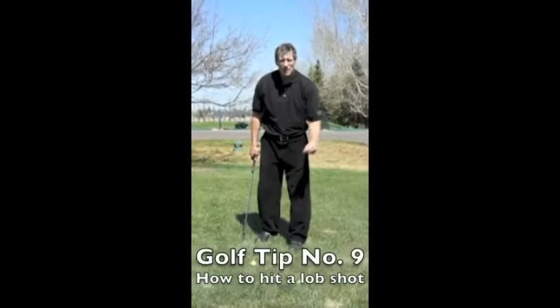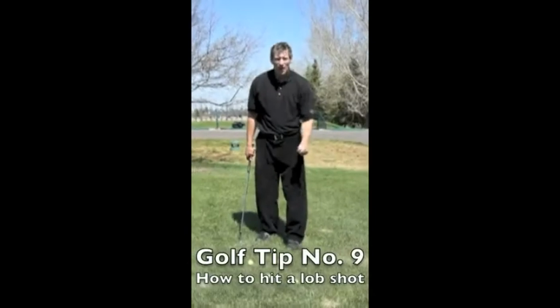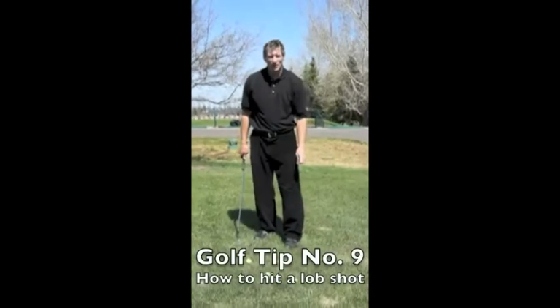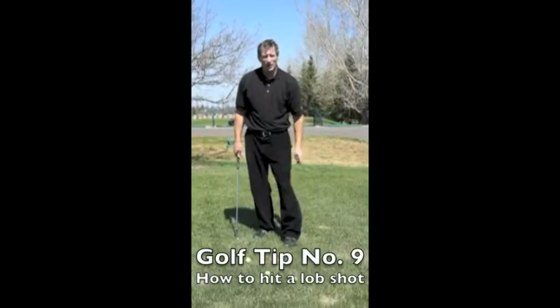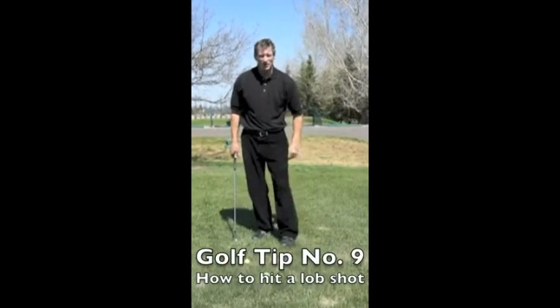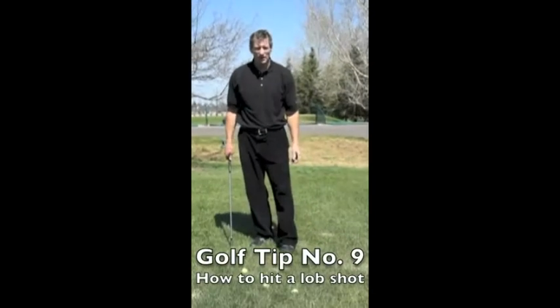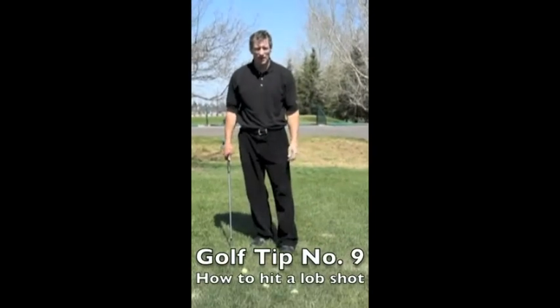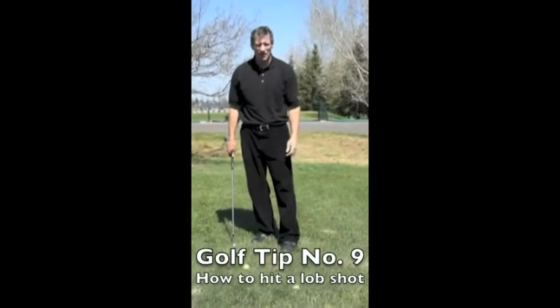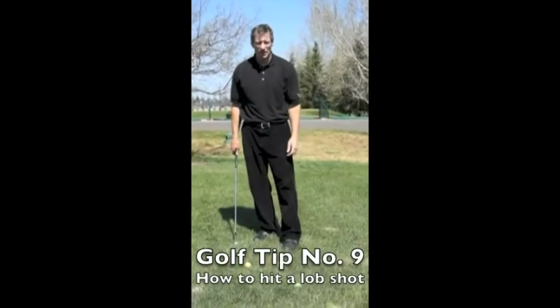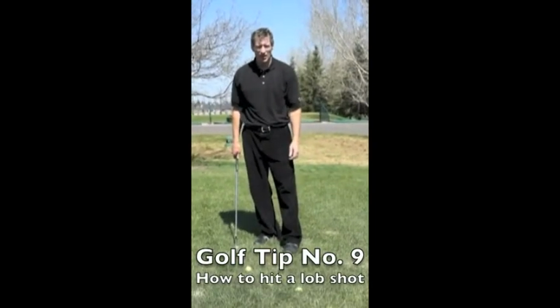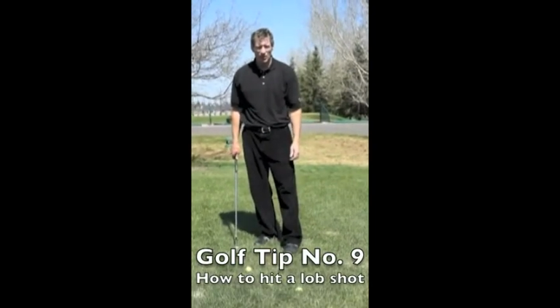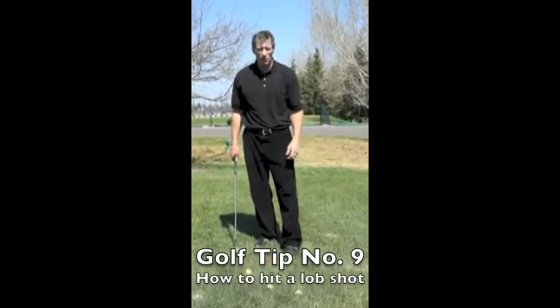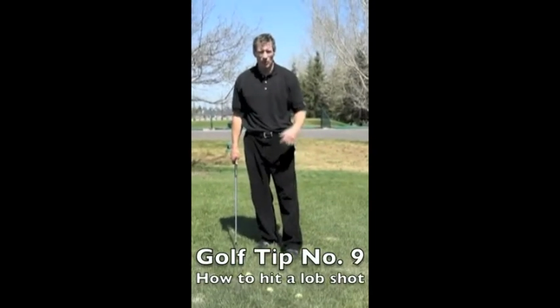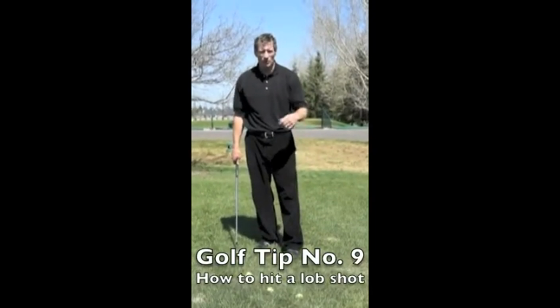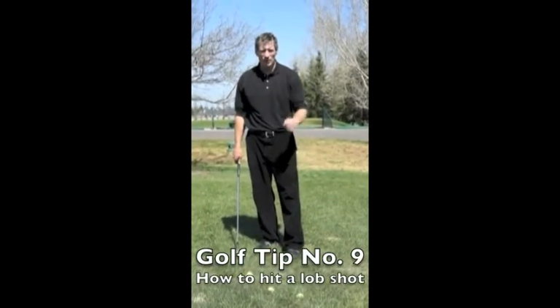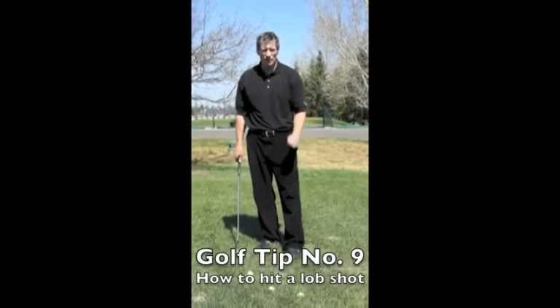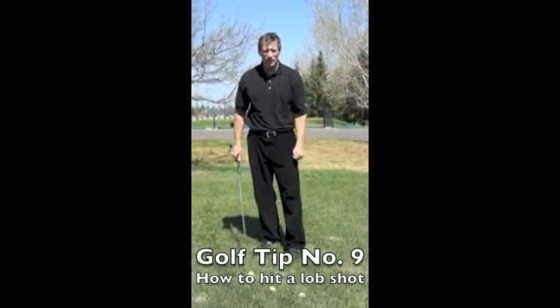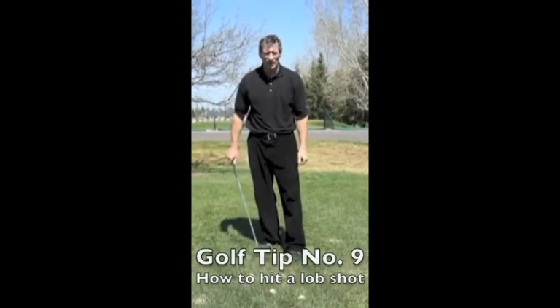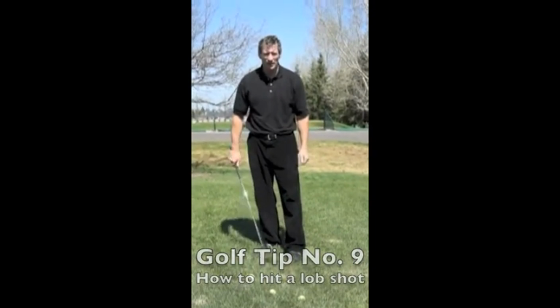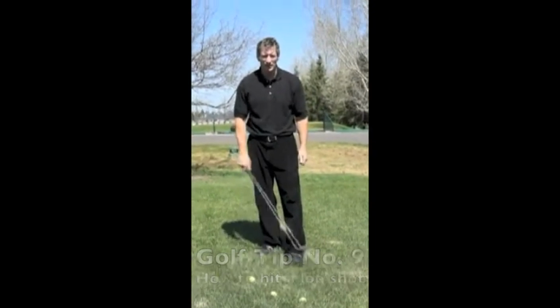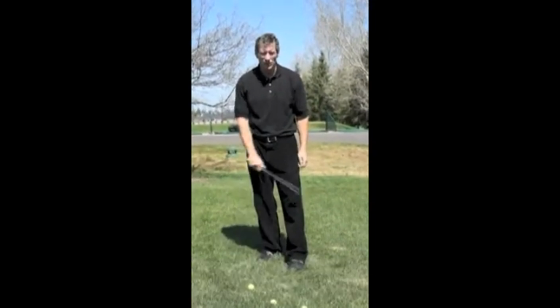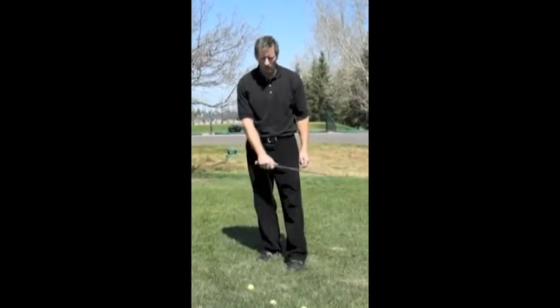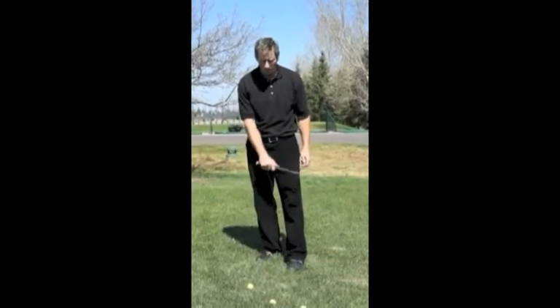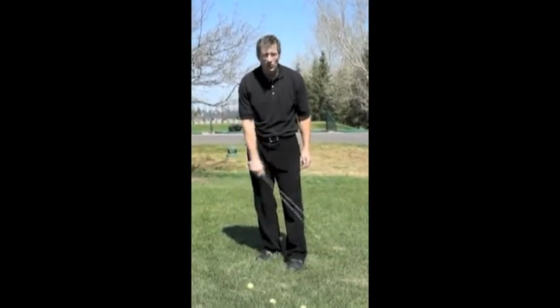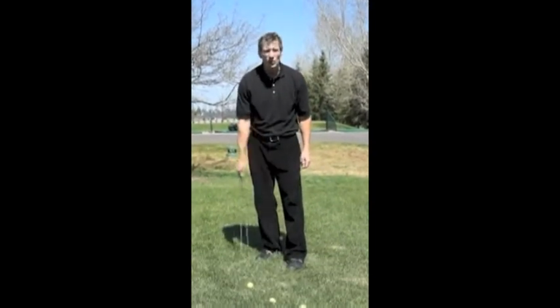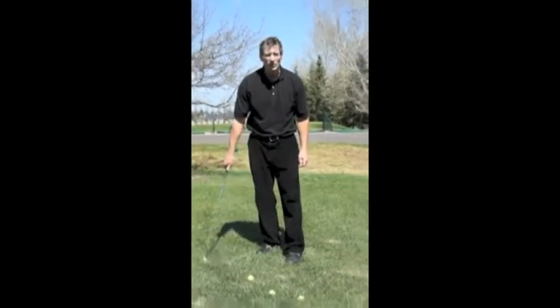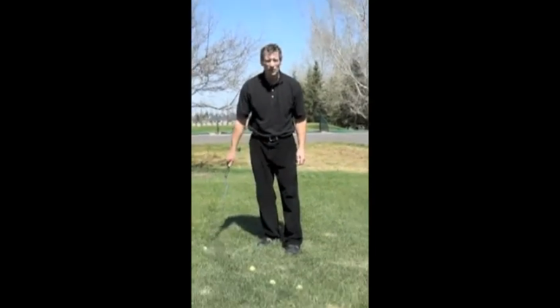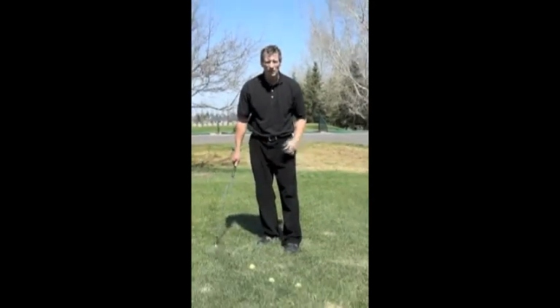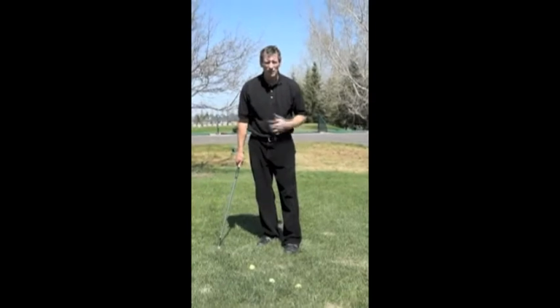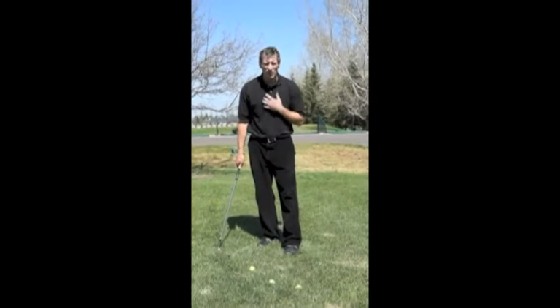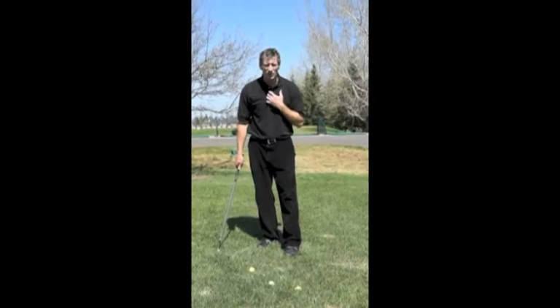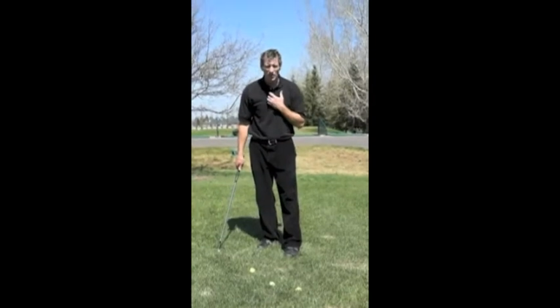Hi, my name is Kevin Day. I'm owner, operator, and head teaching professional at Billy Dee's Golf Center.